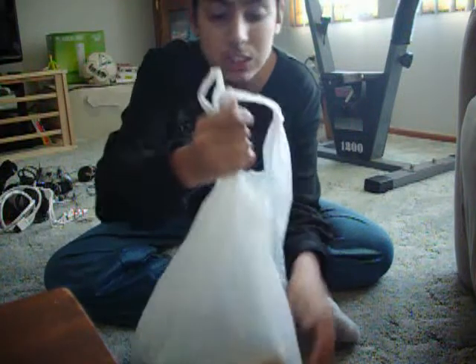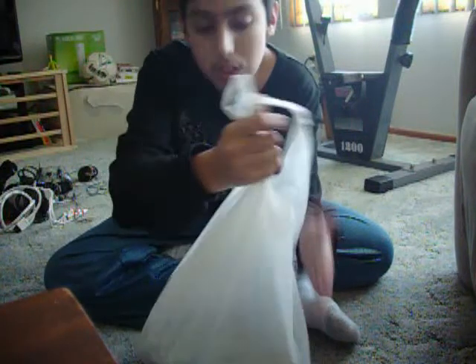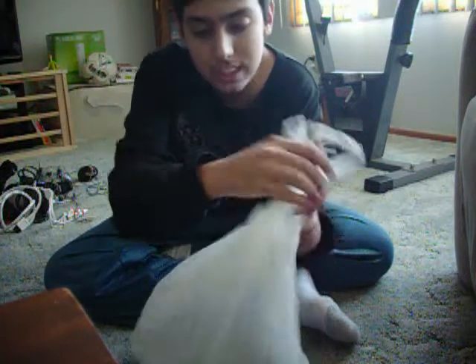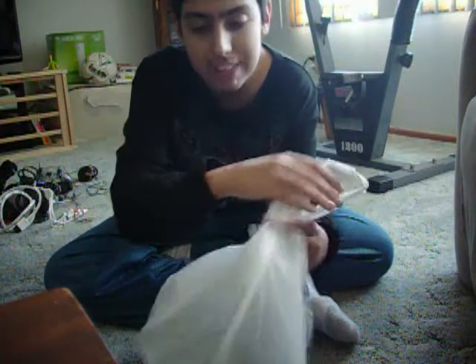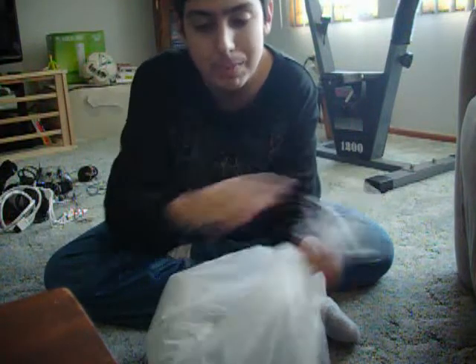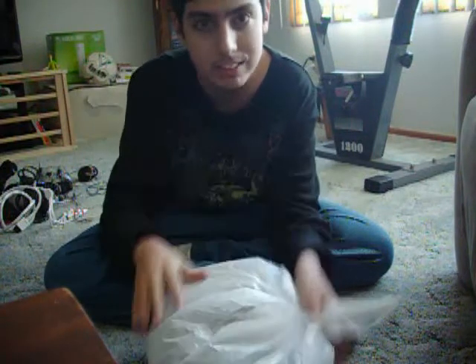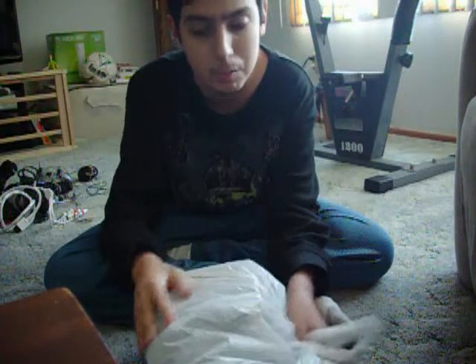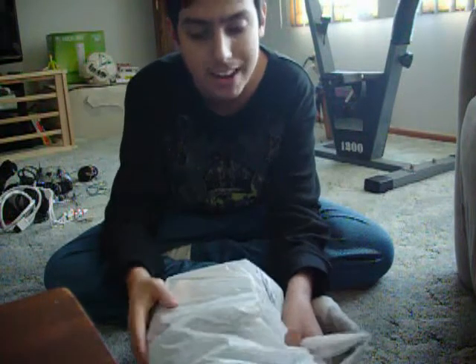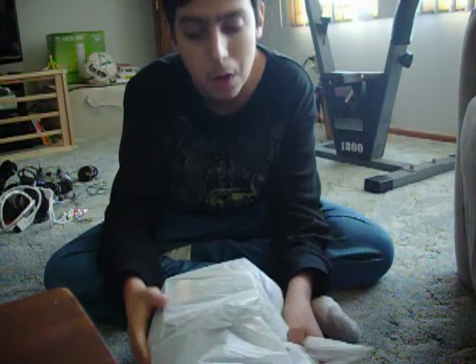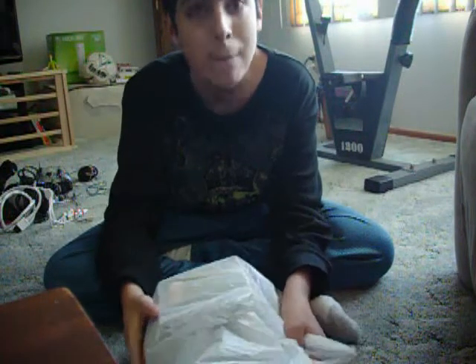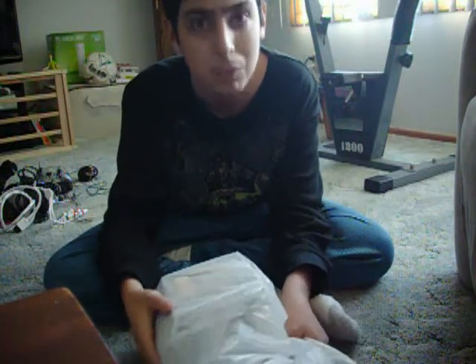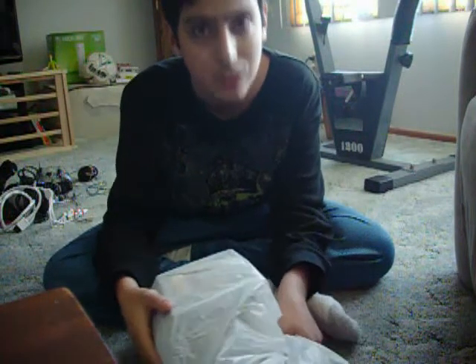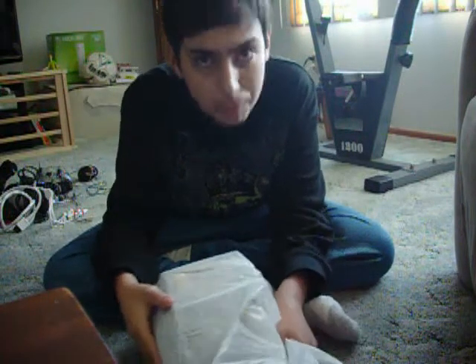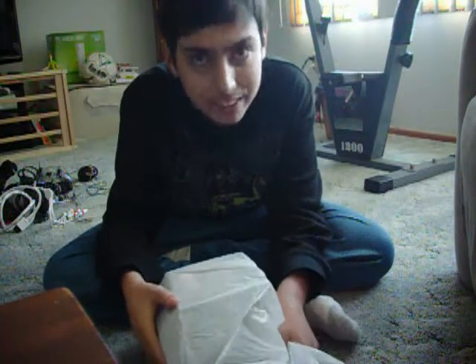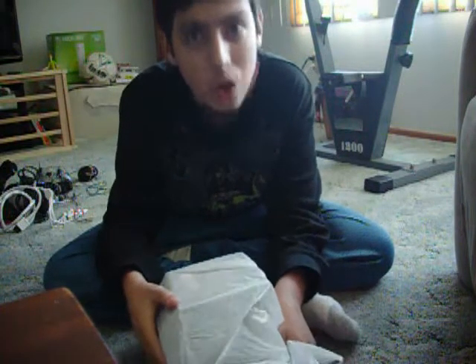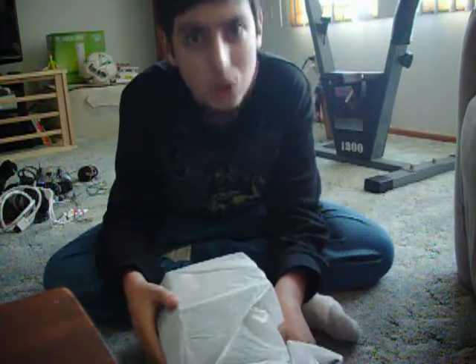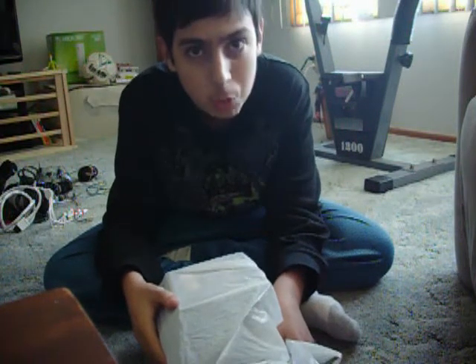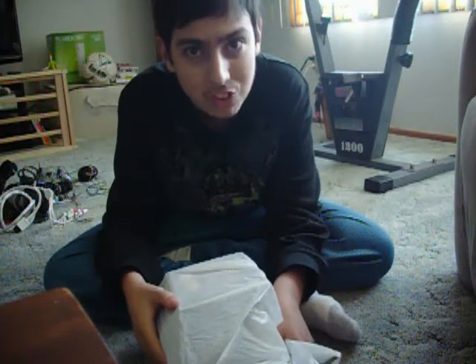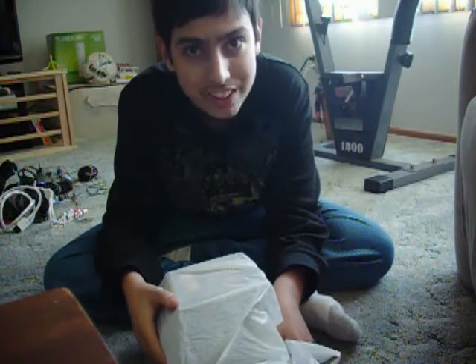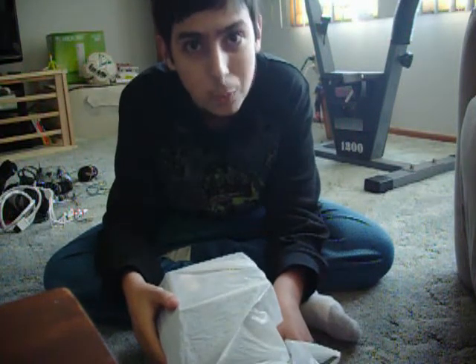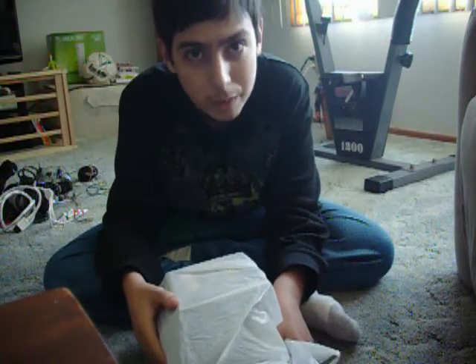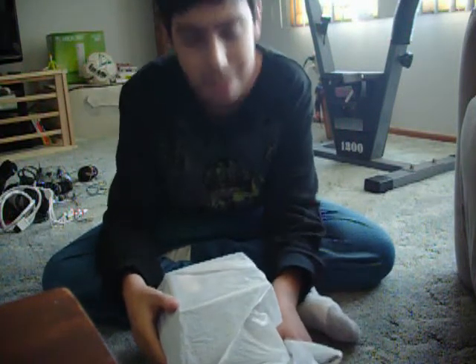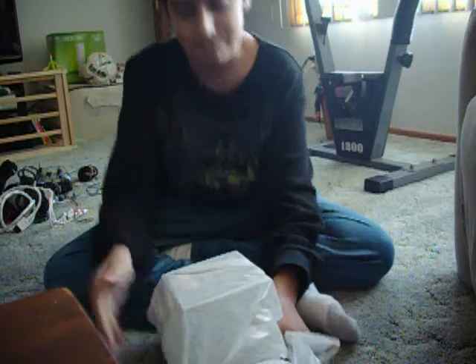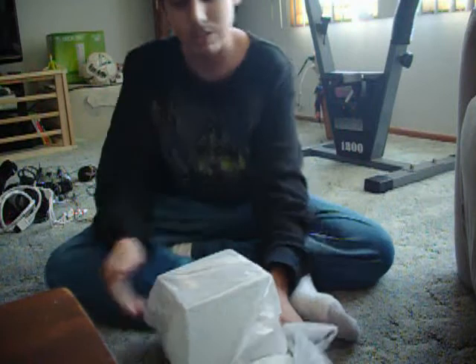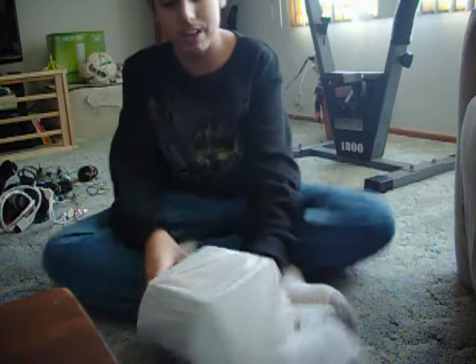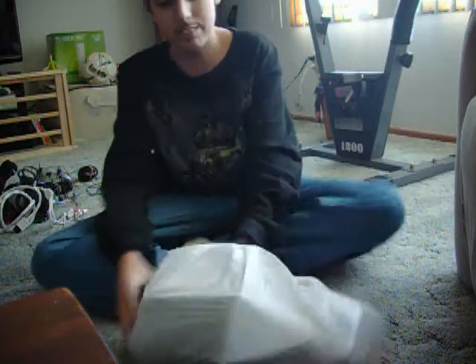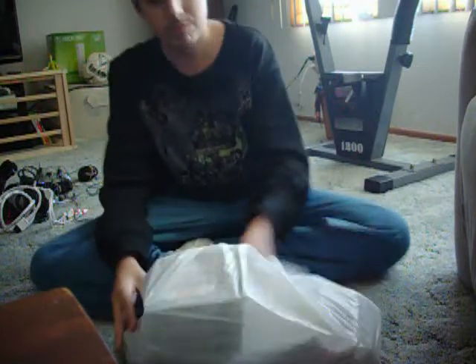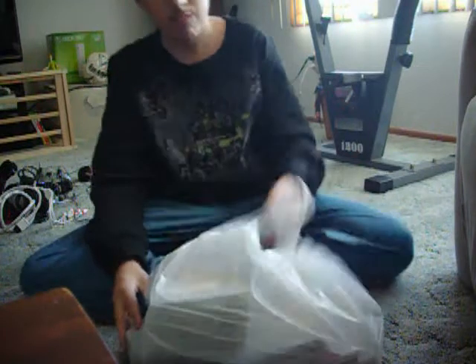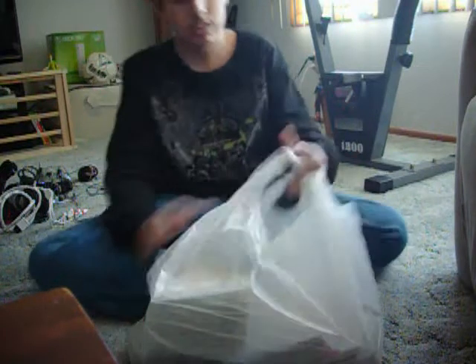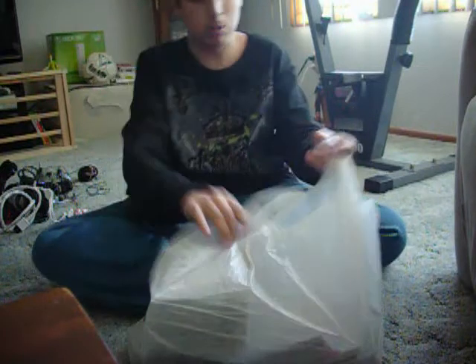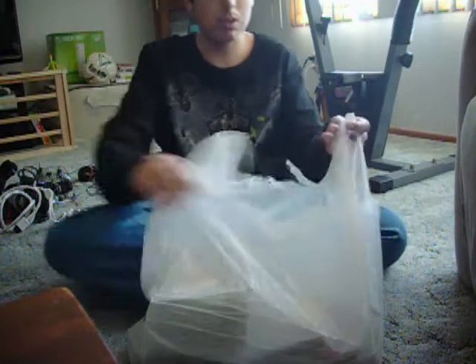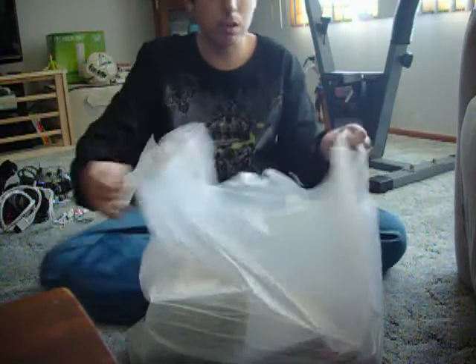It doesn't look like a lot from the outside of the bag, but once I open it you will see what I mean. Here we go.